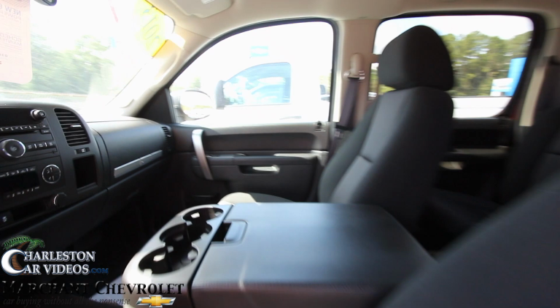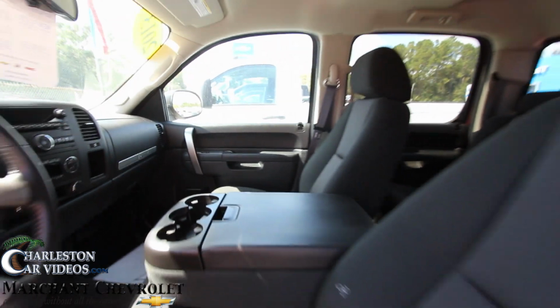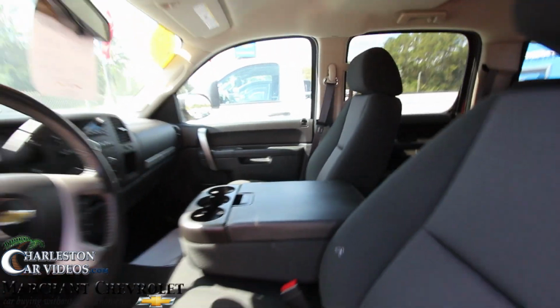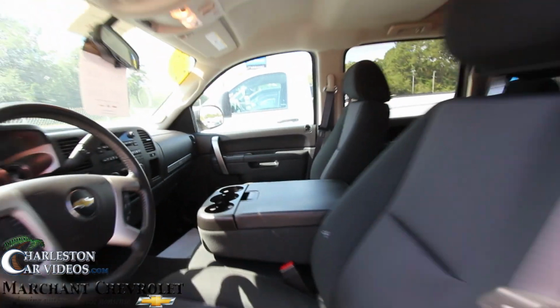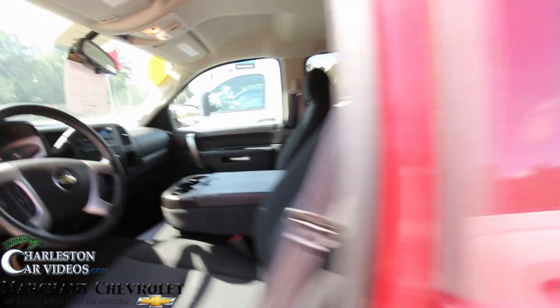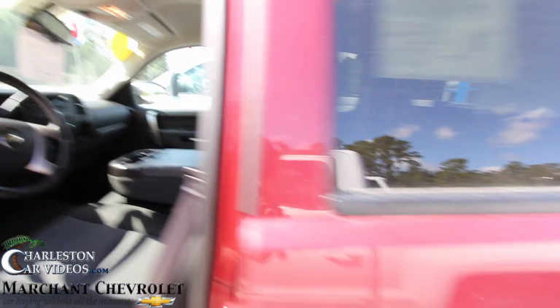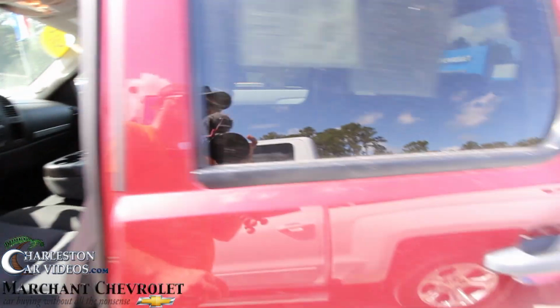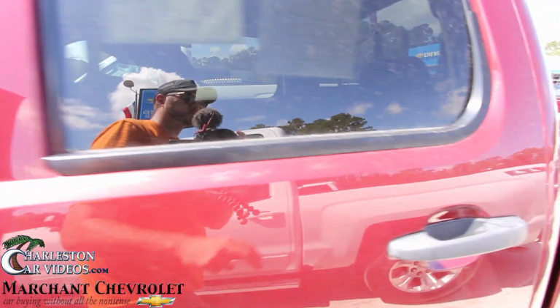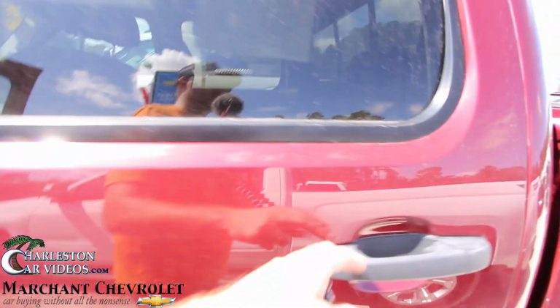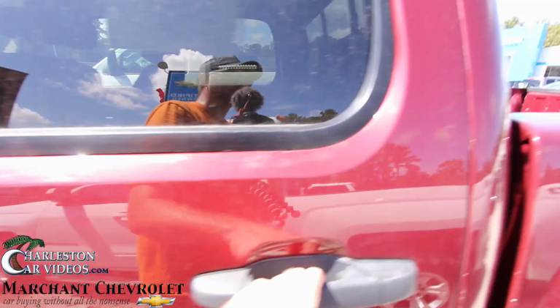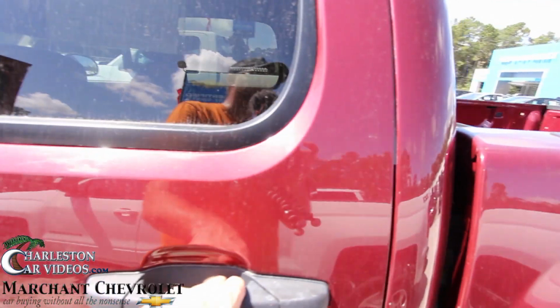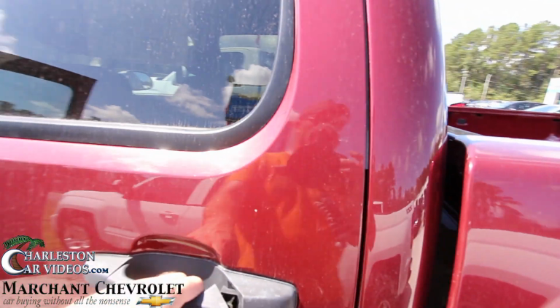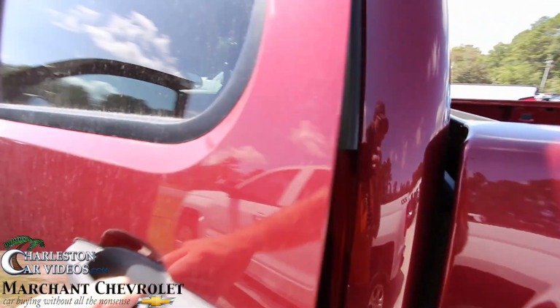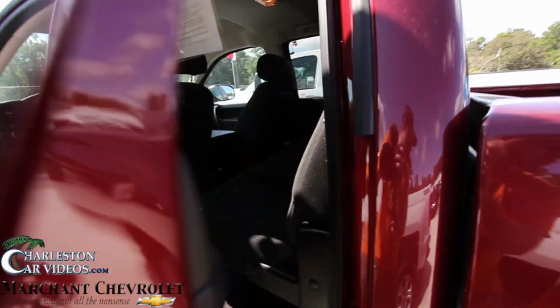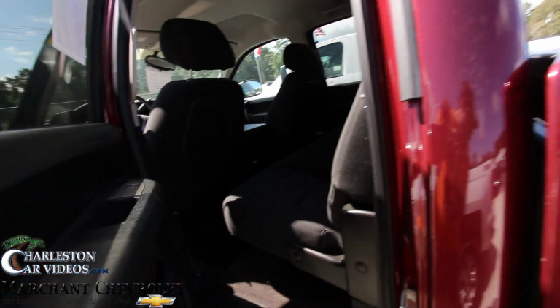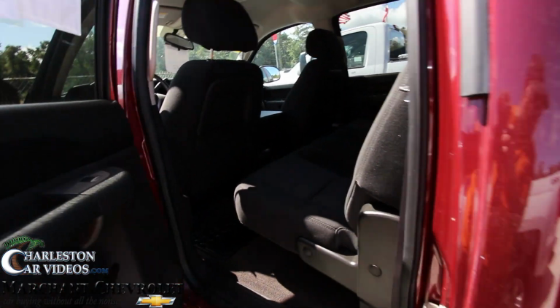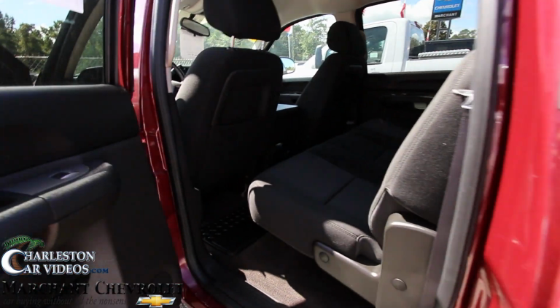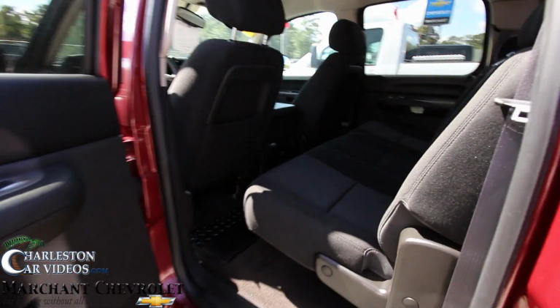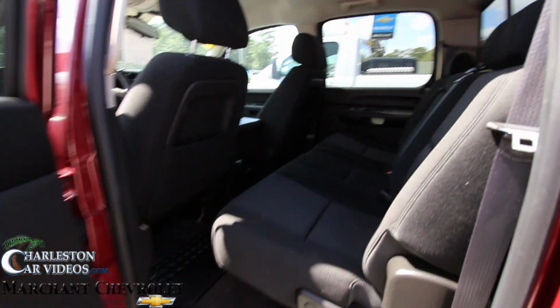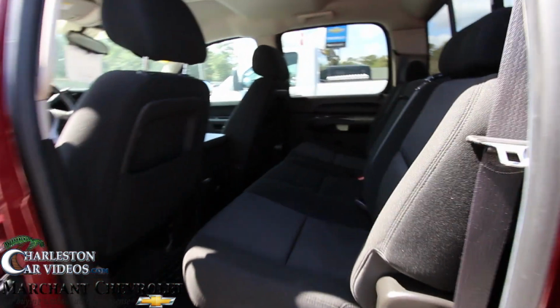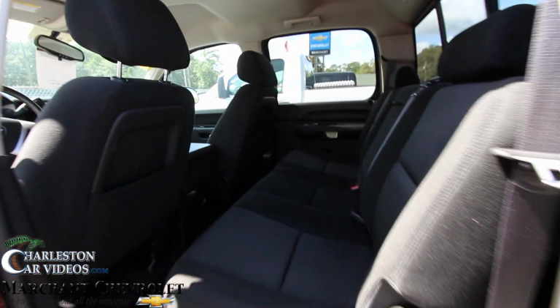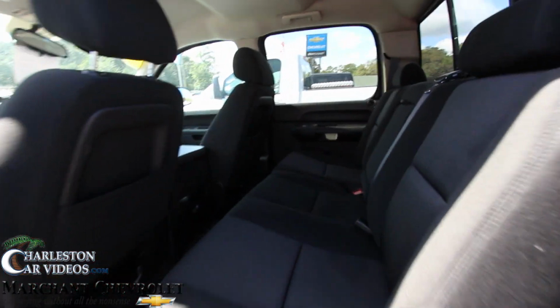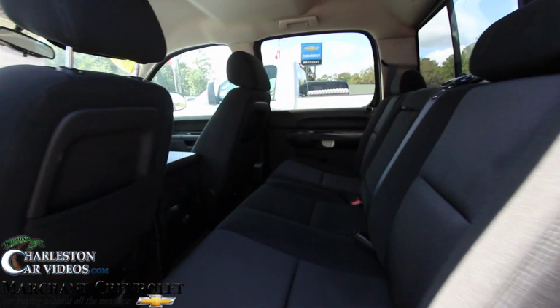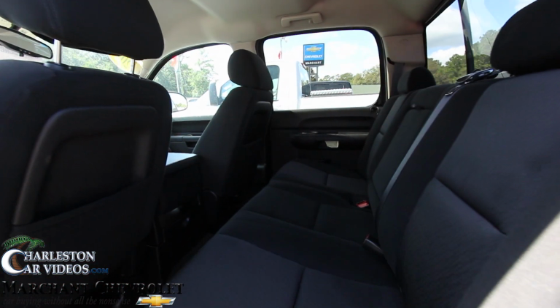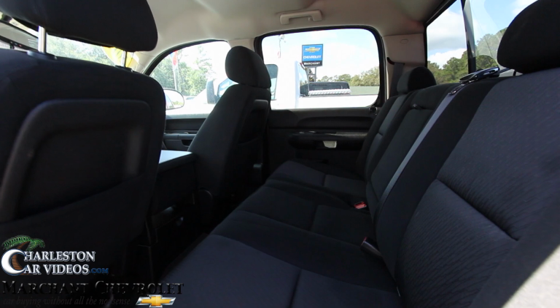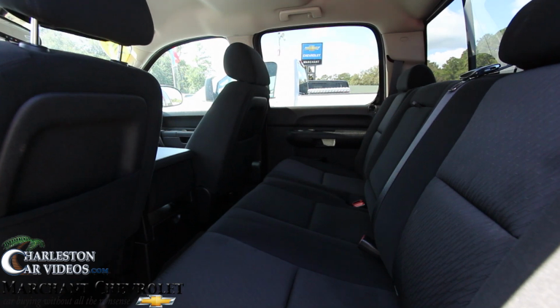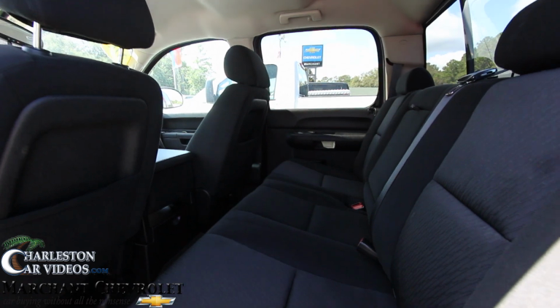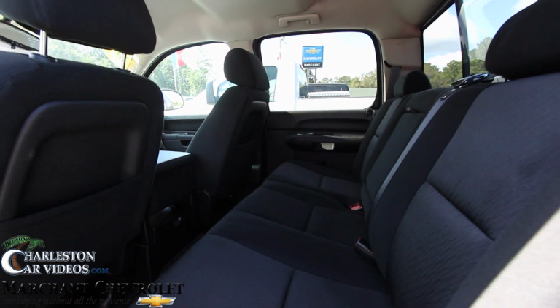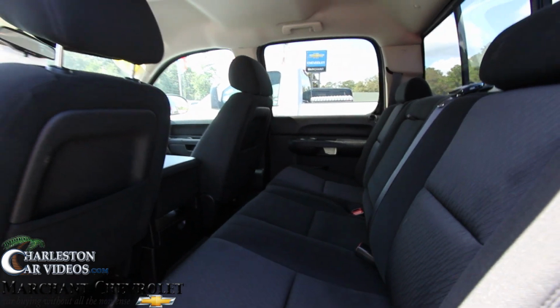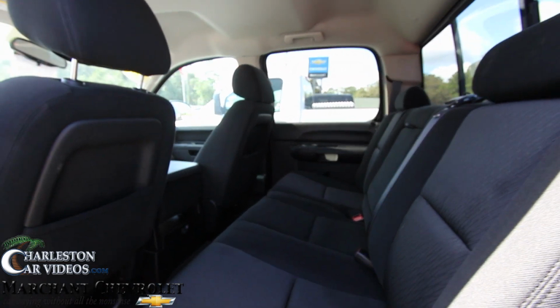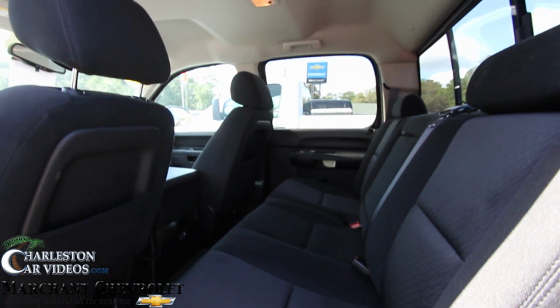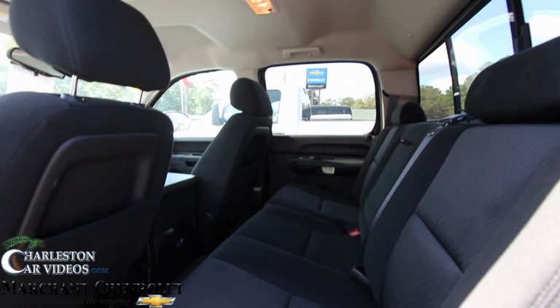Let's take a look in the back. Pretty roomy in the back — not bad.